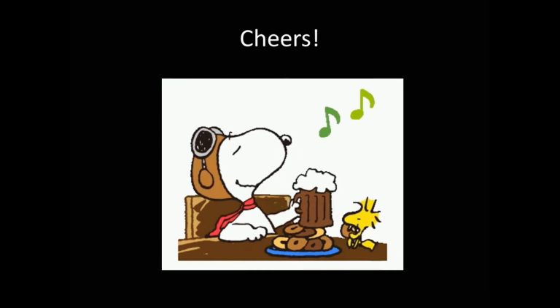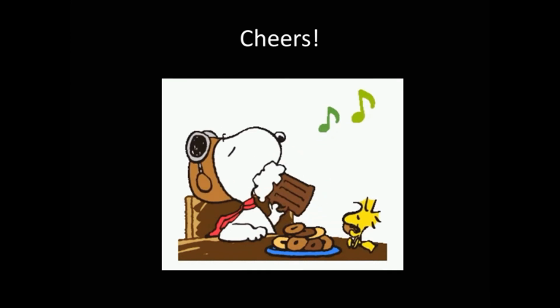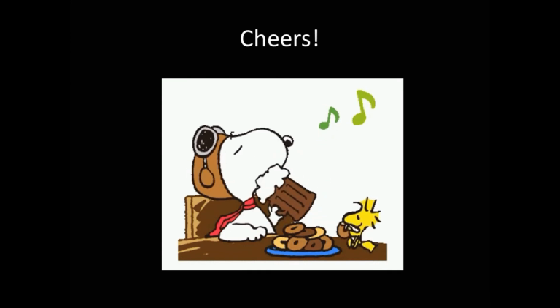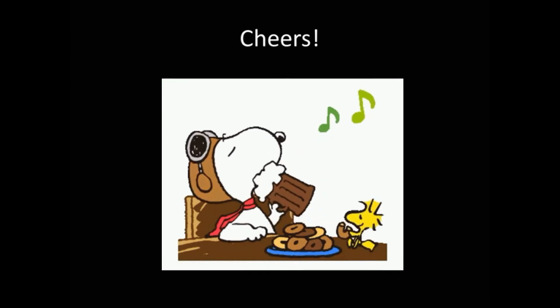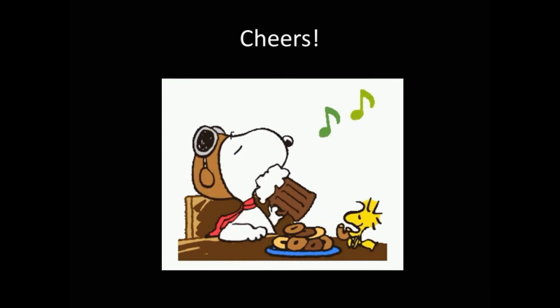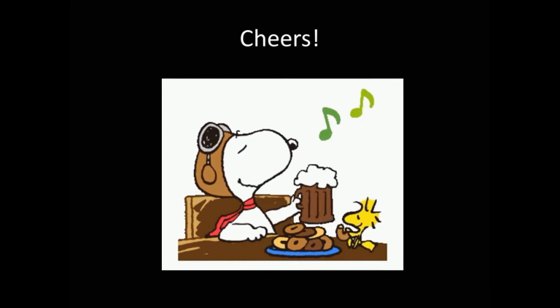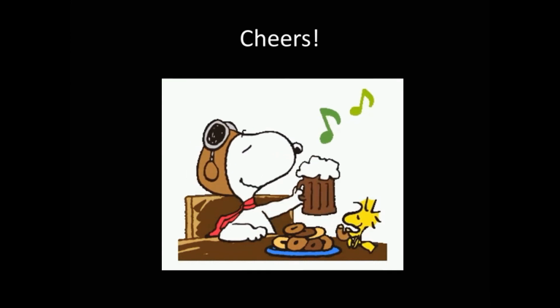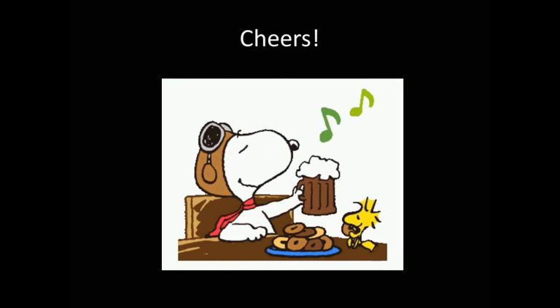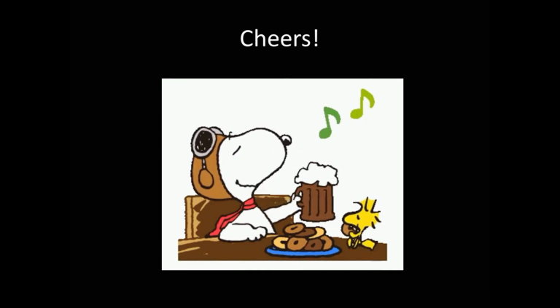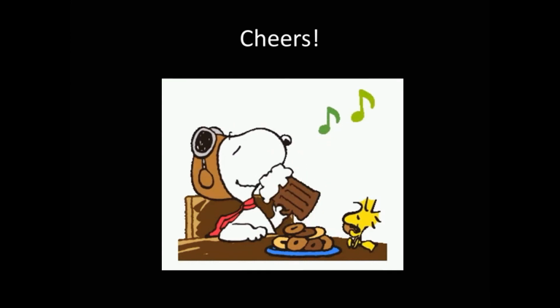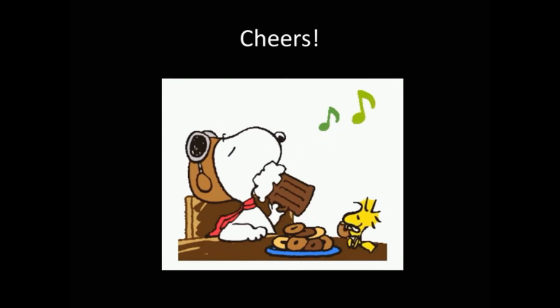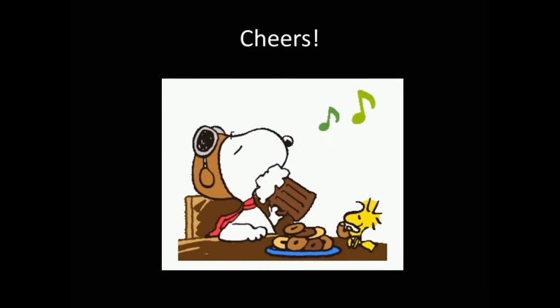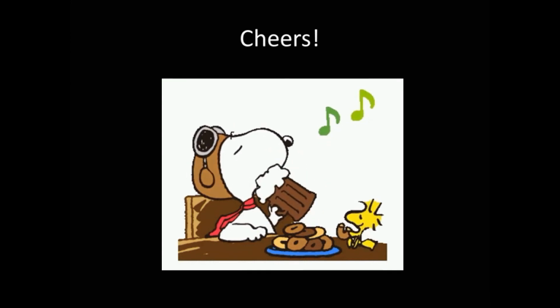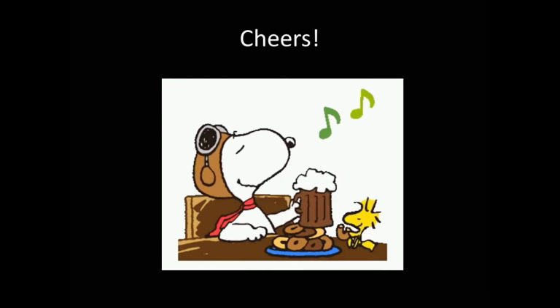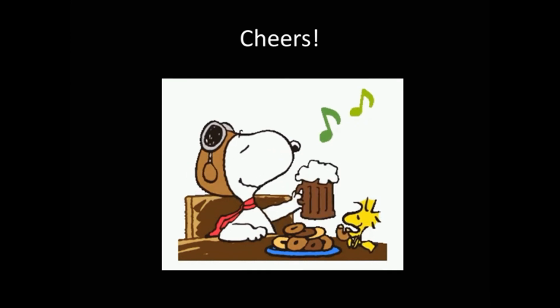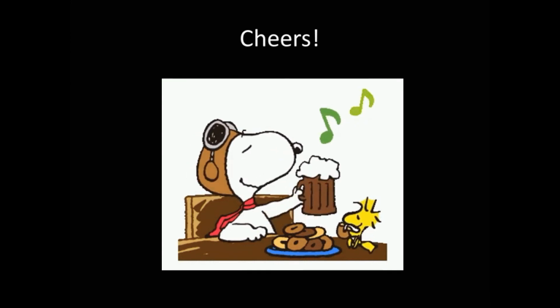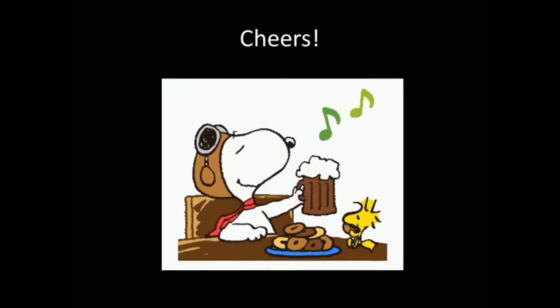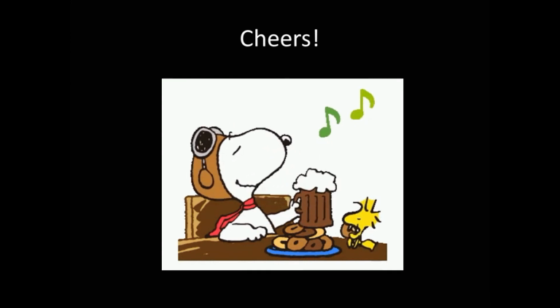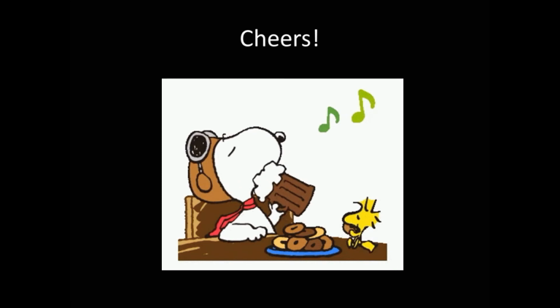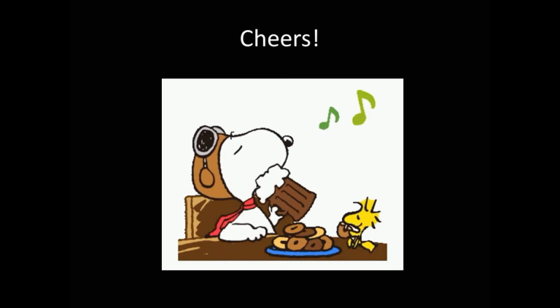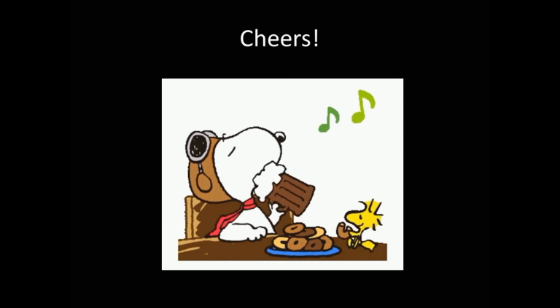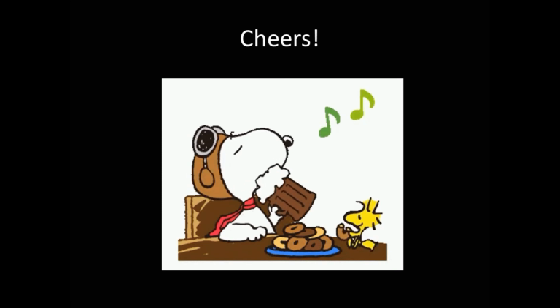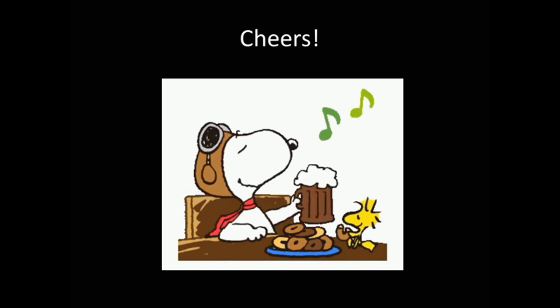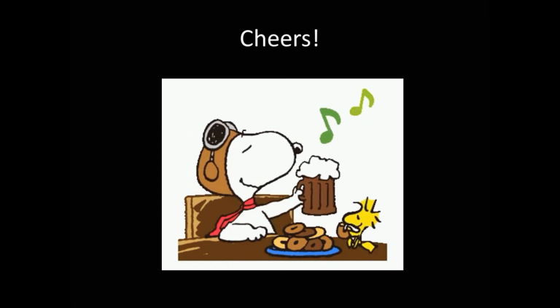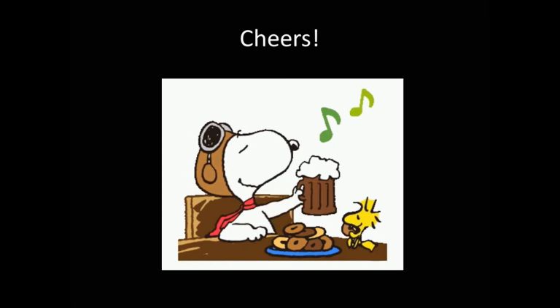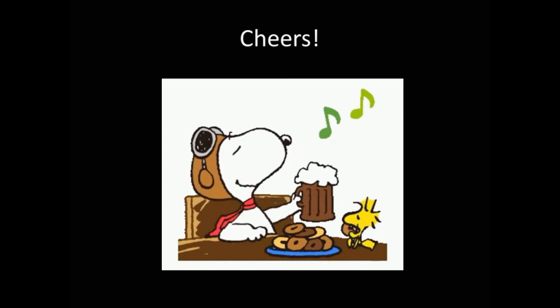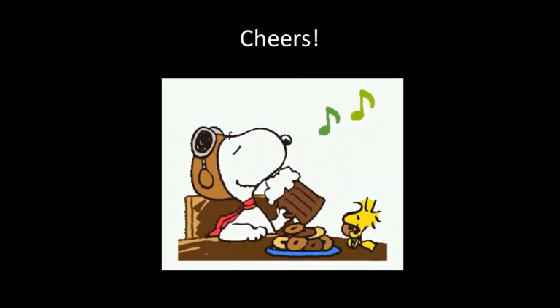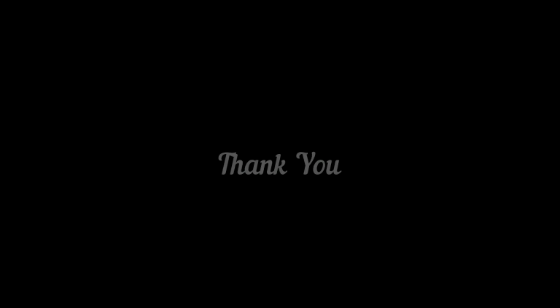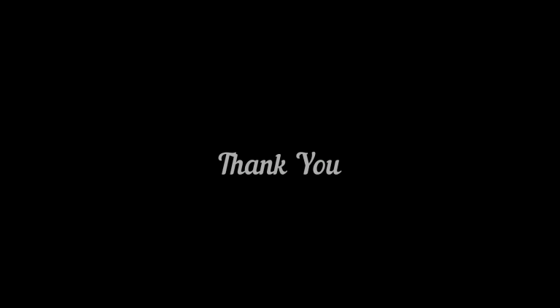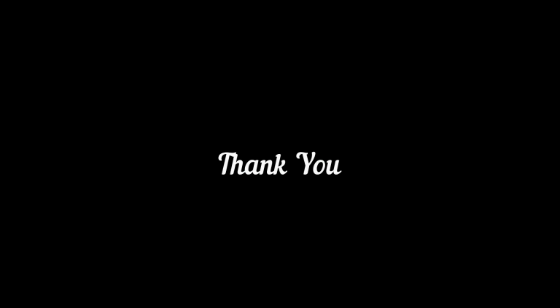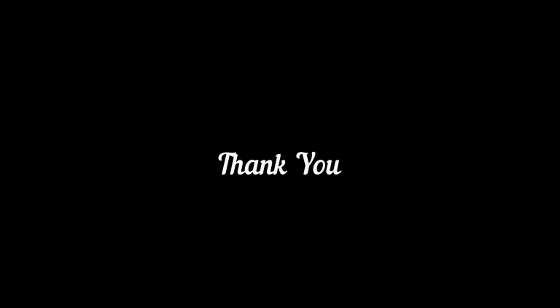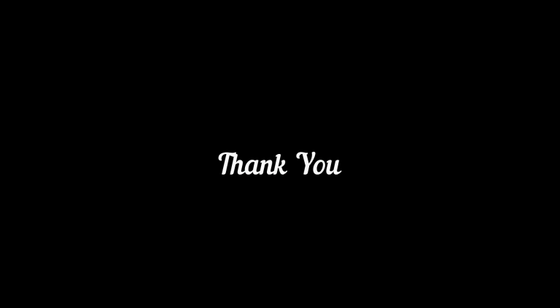Hip hip, hooray! Thank you for watching the video.